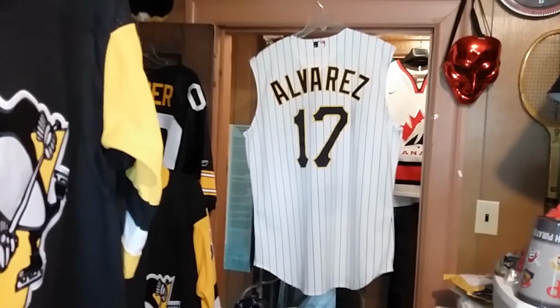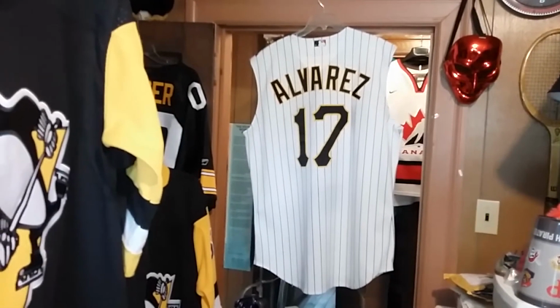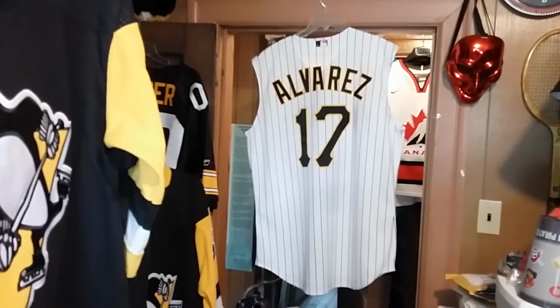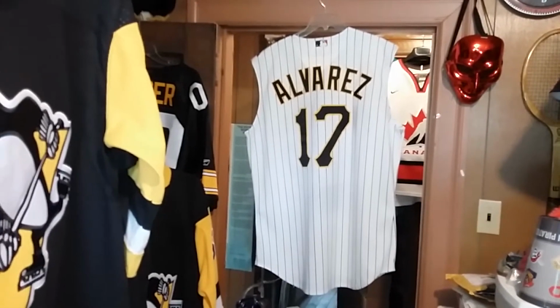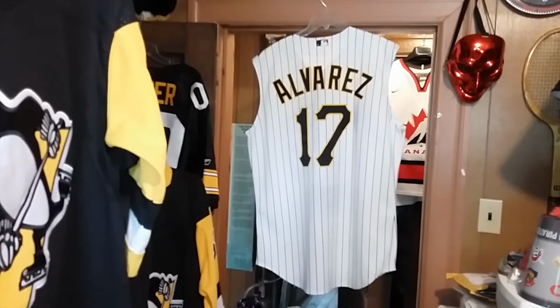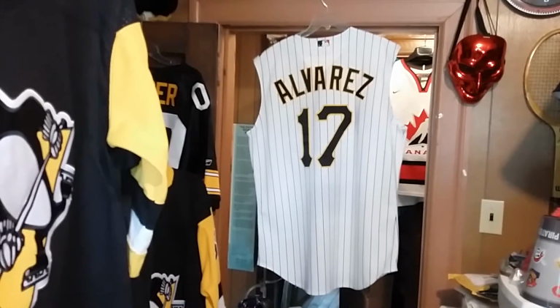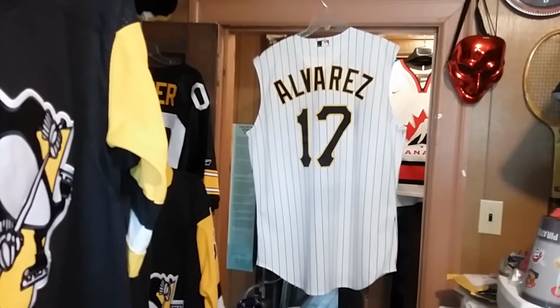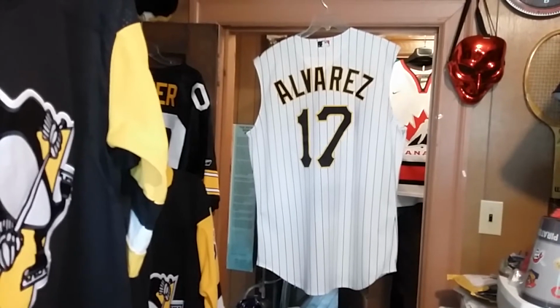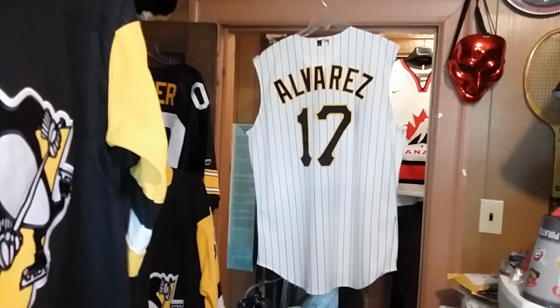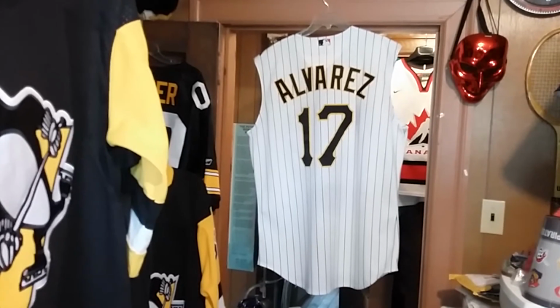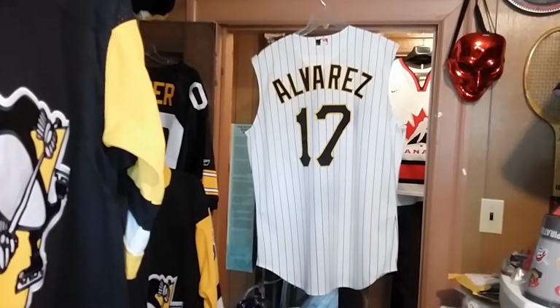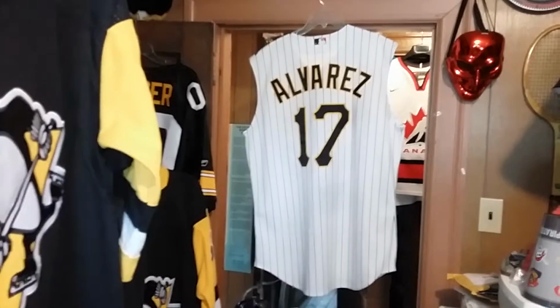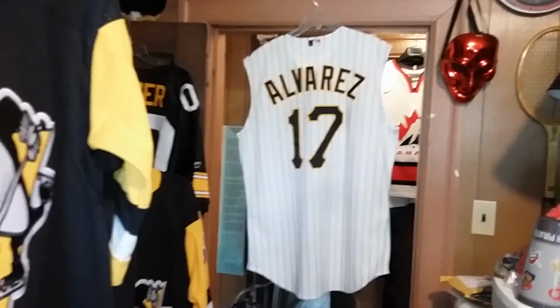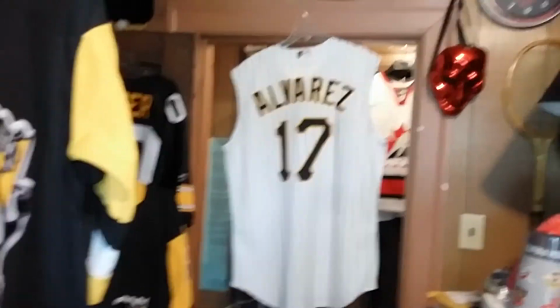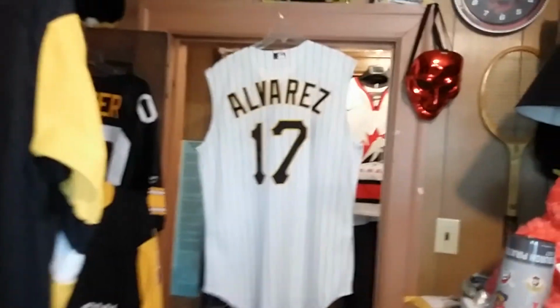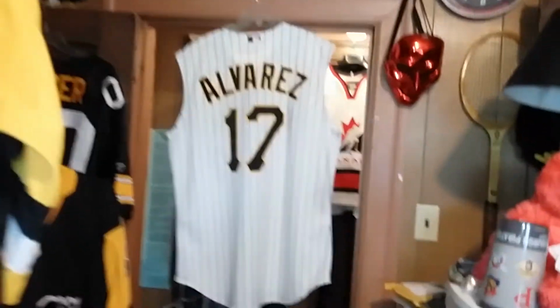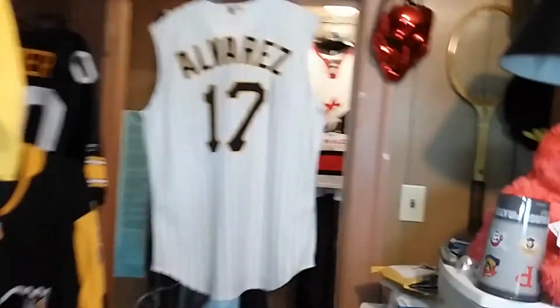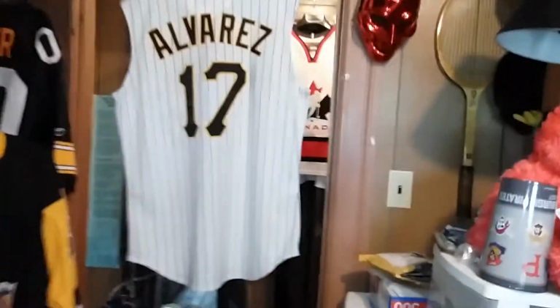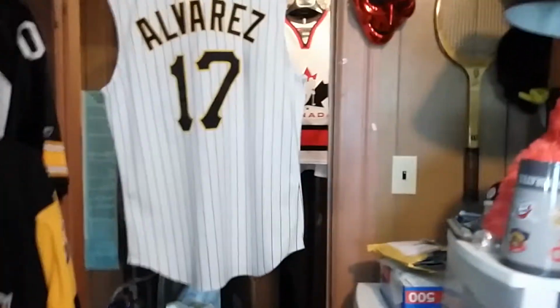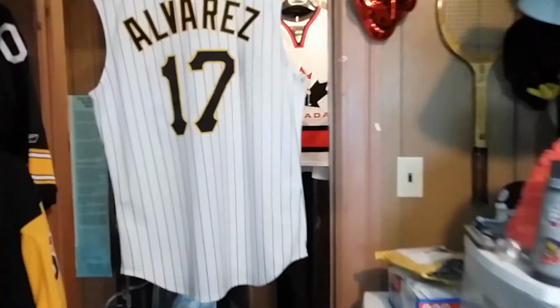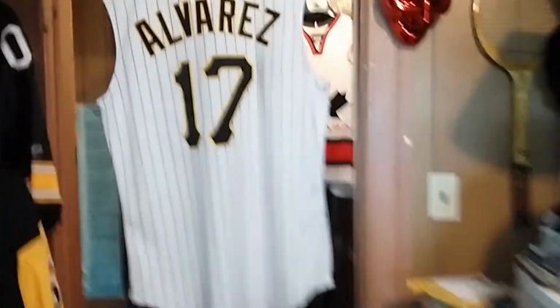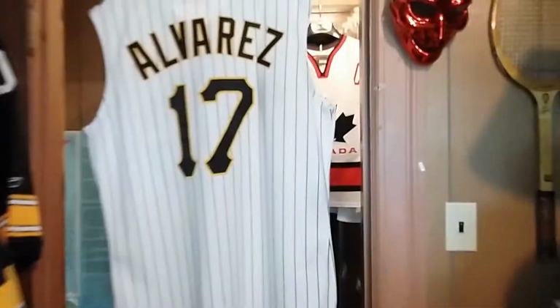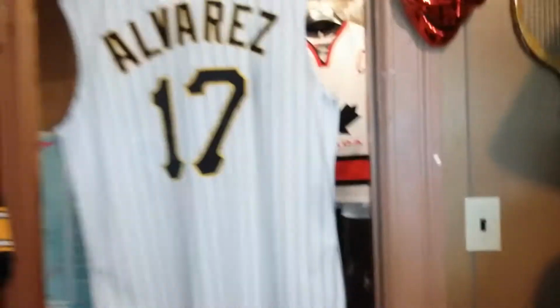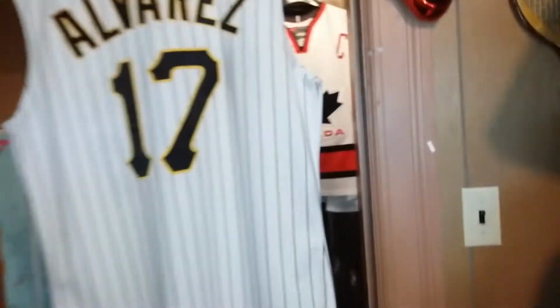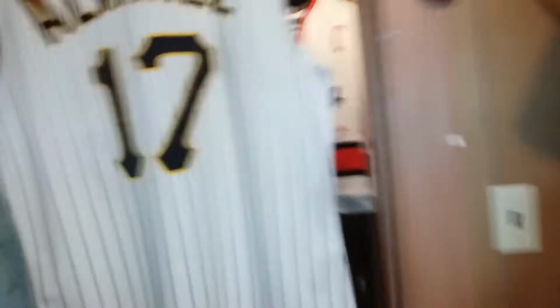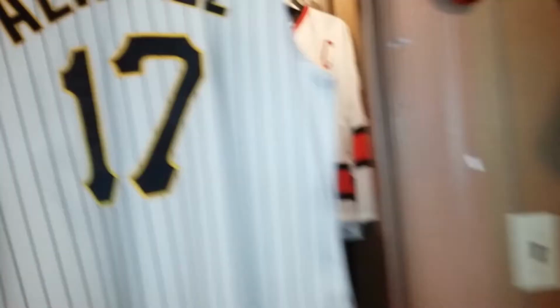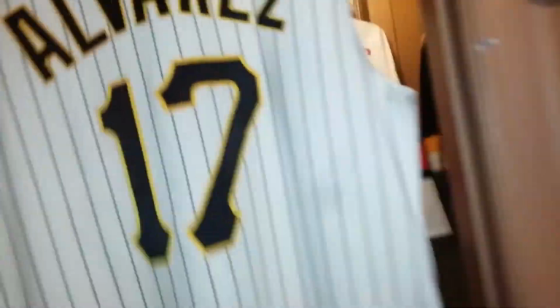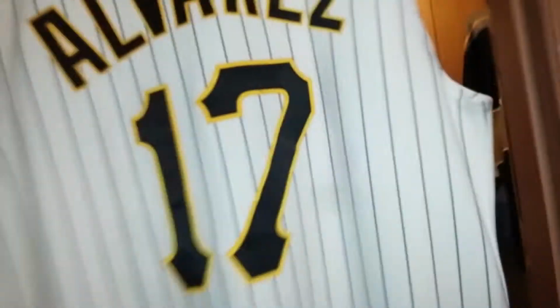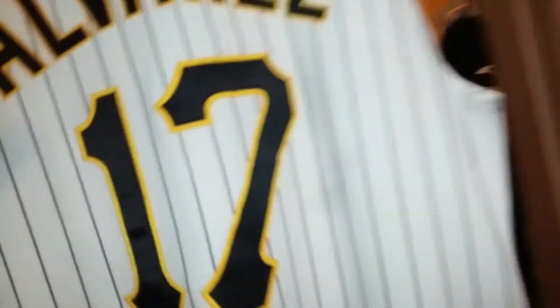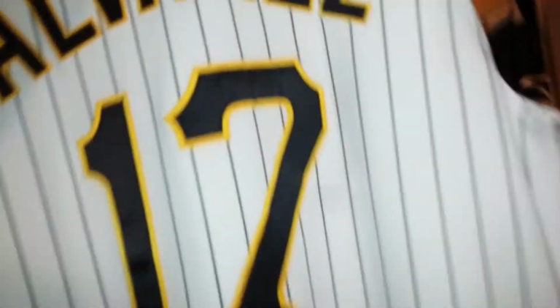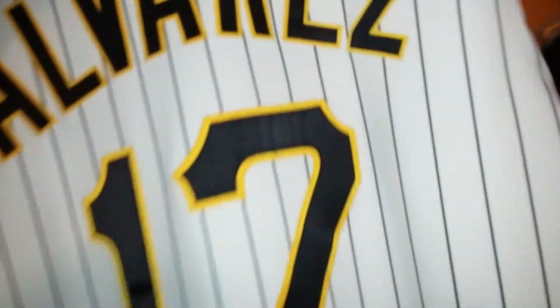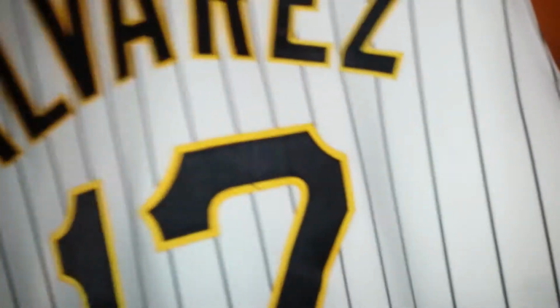There it is. You know, where's those tags? I got to go inside now. Remember, this is sleeveless.